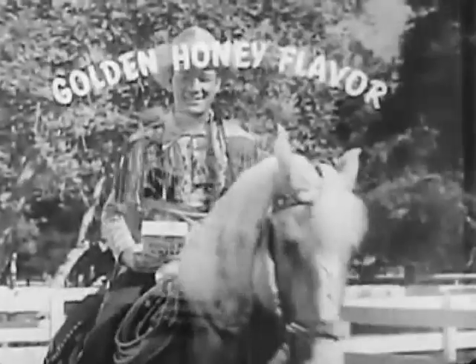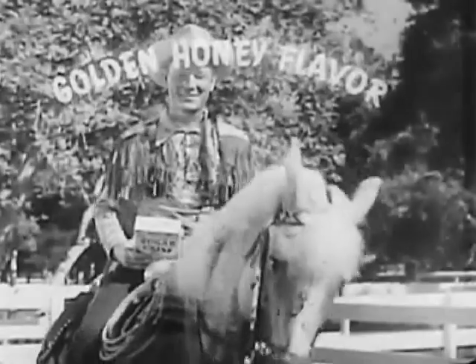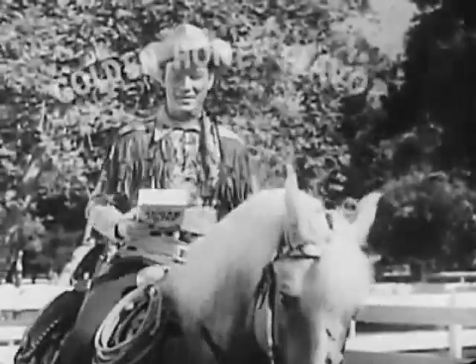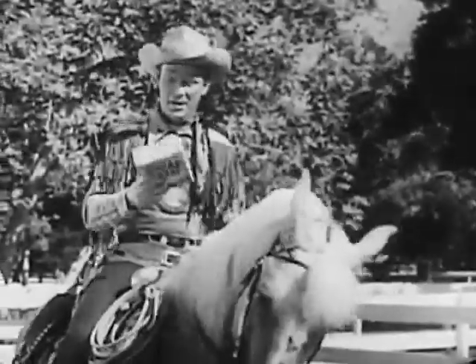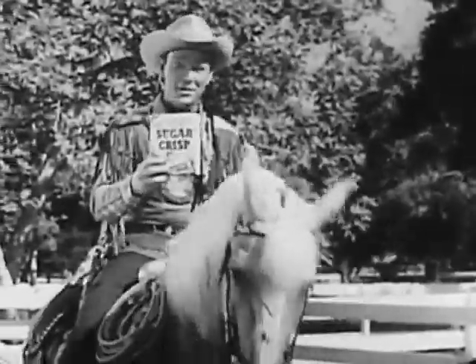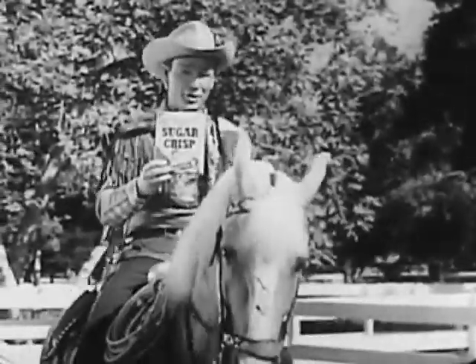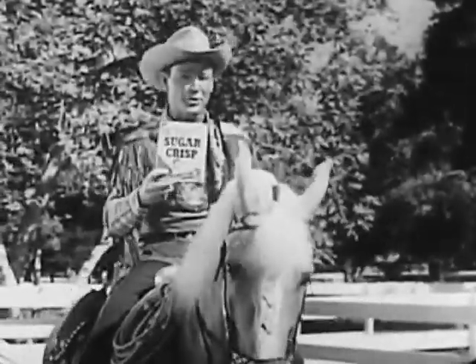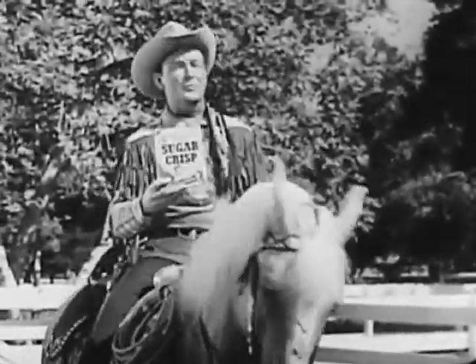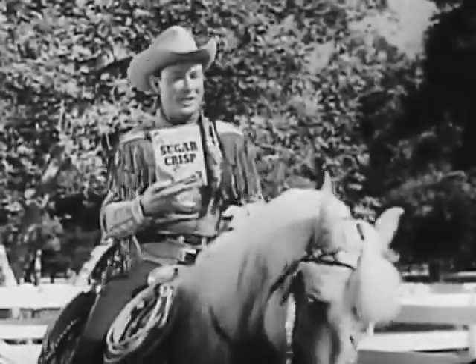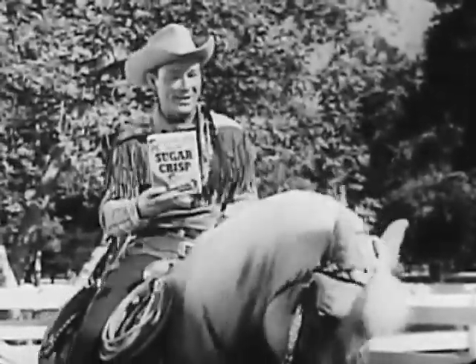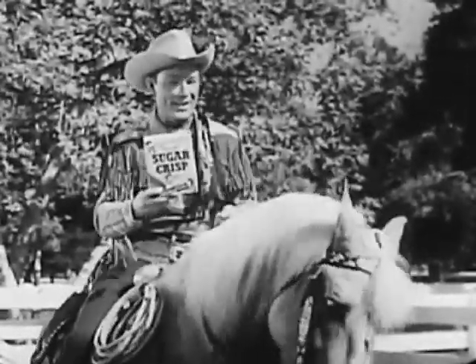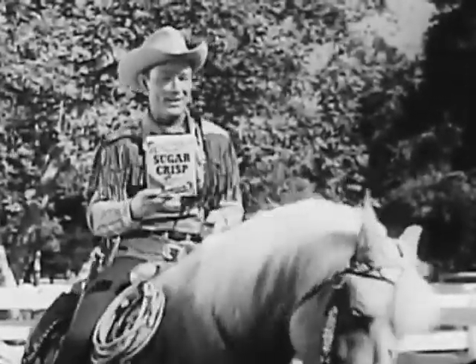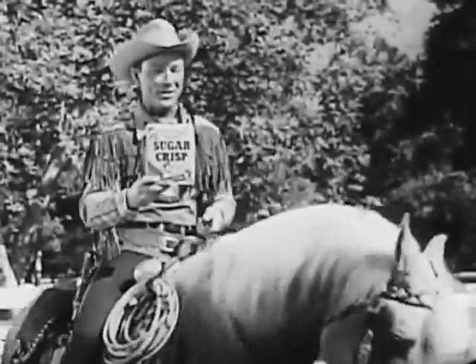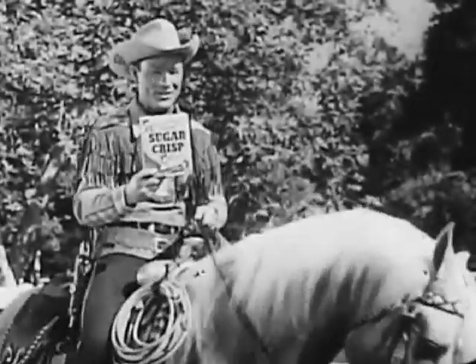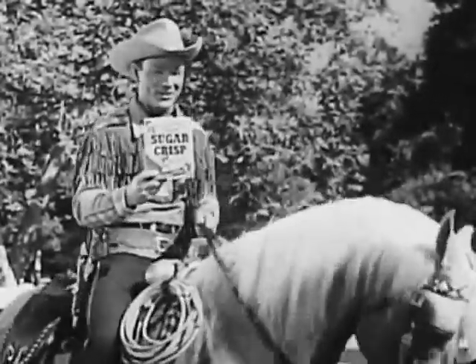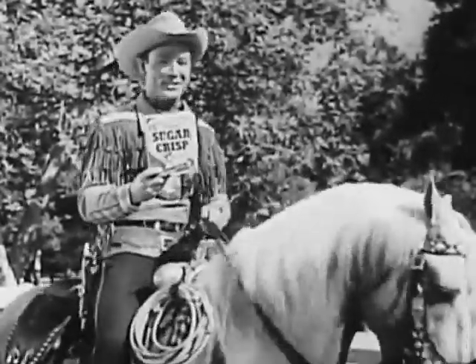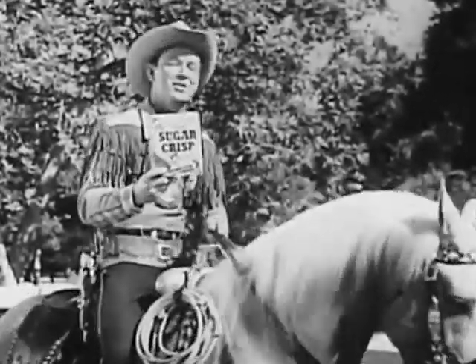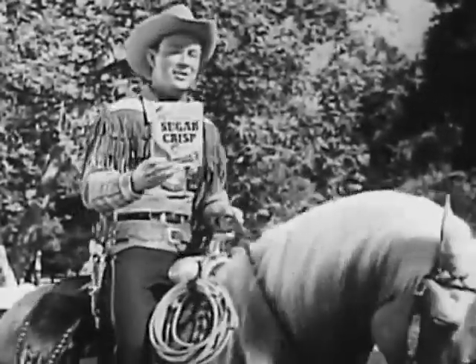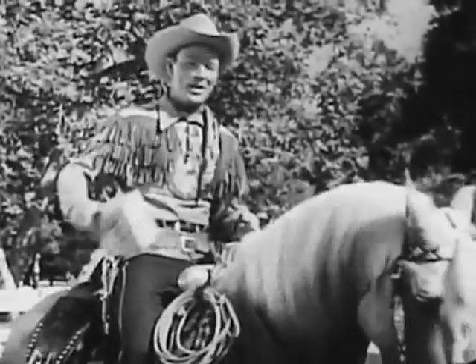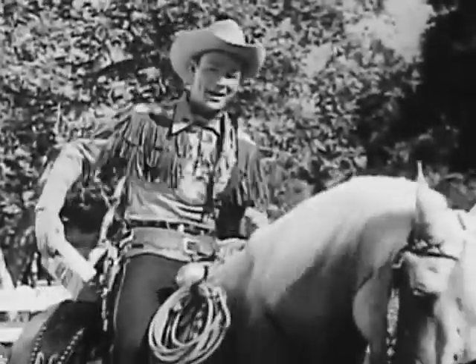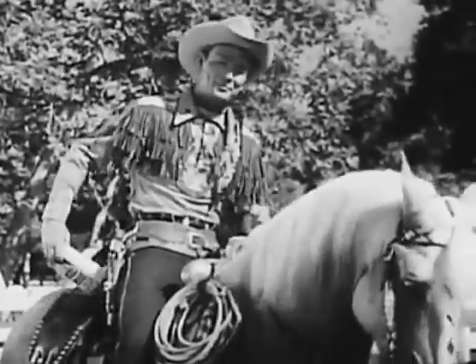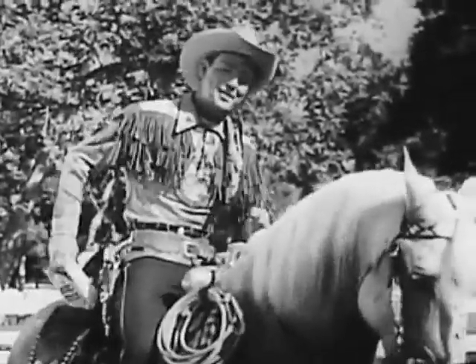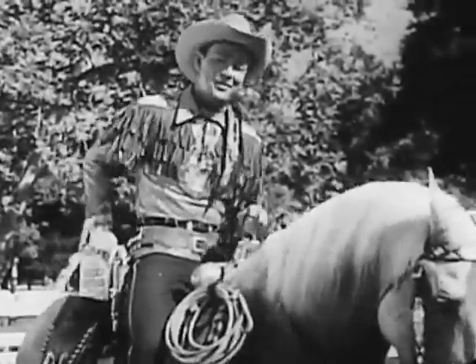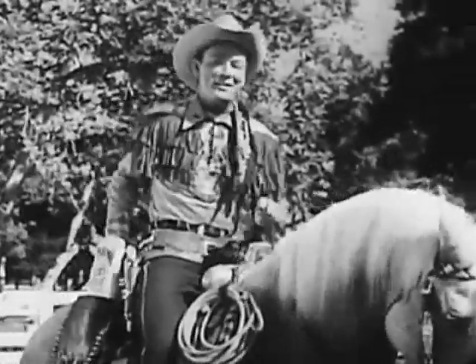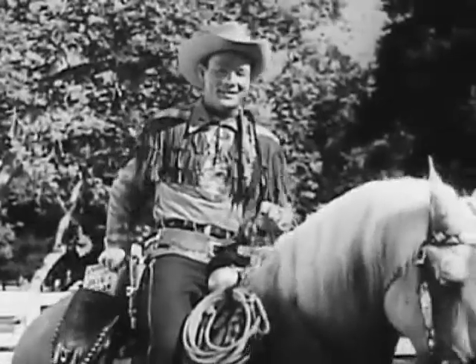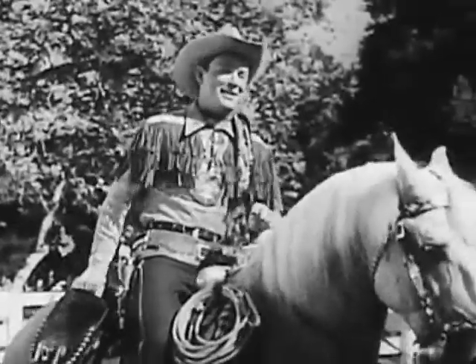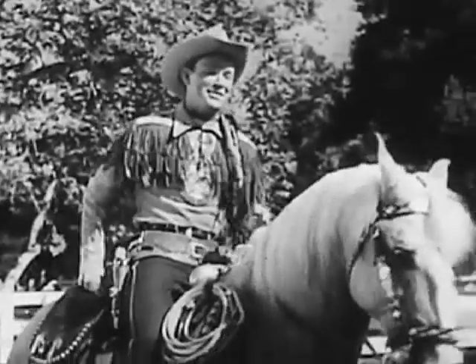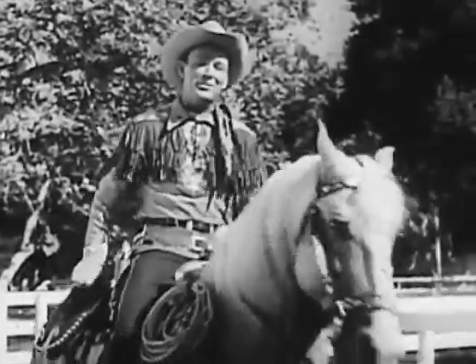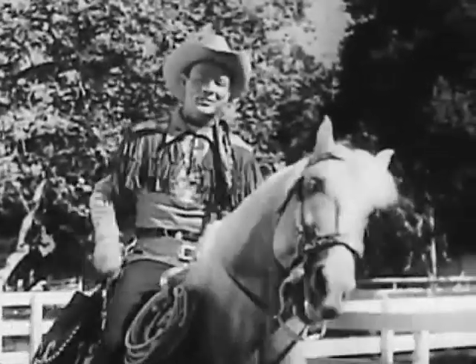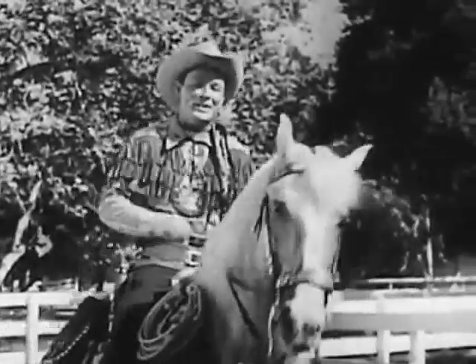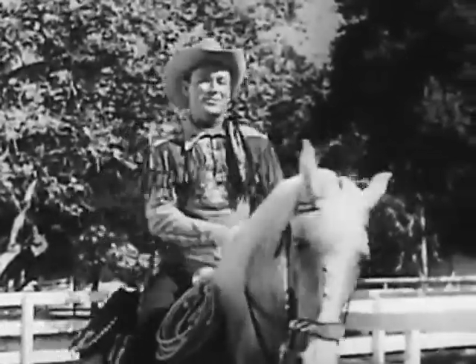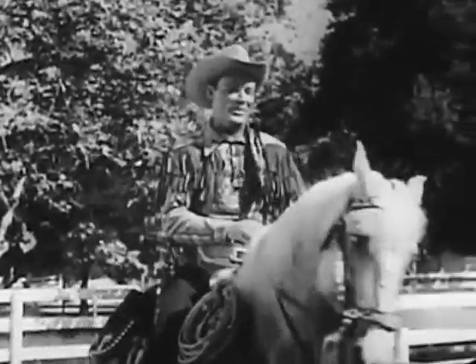Just ask Roy Rogers, King of the Cowboys — Sugar Crisp is king of the candy-coated cereals. You just try it! Well, let's get started with today's story.